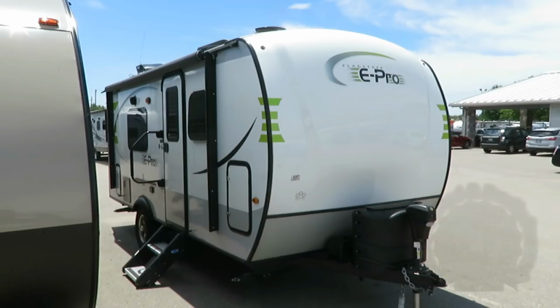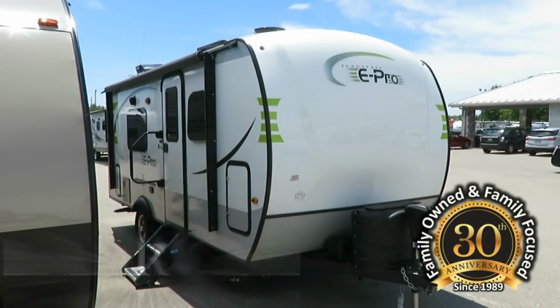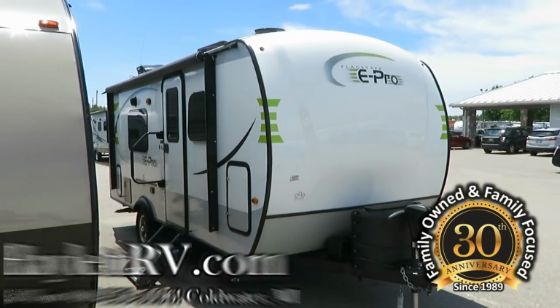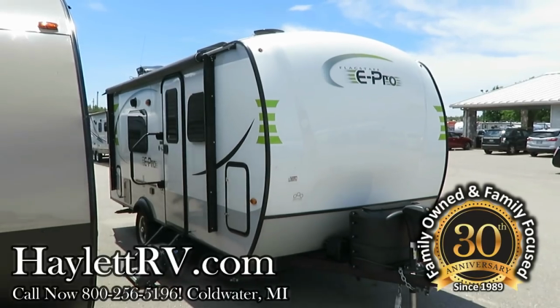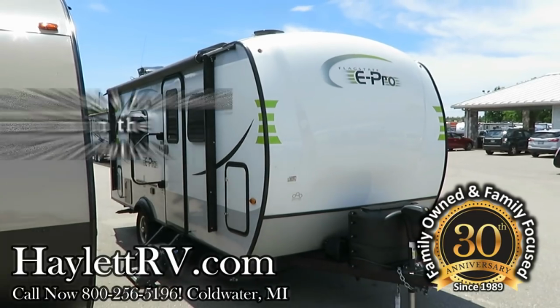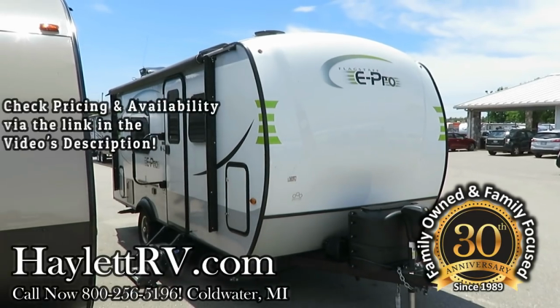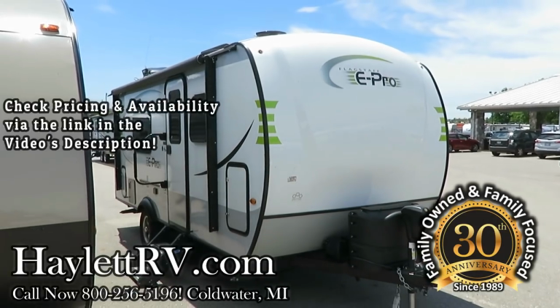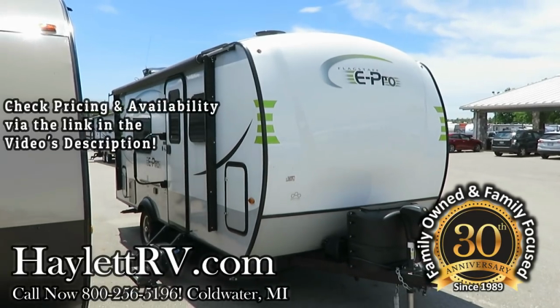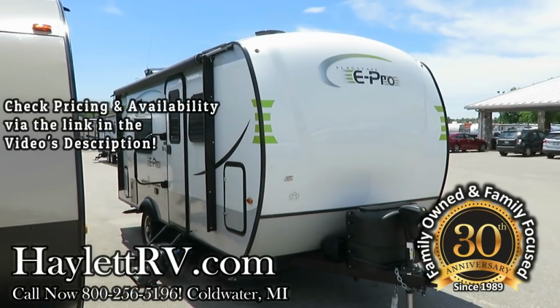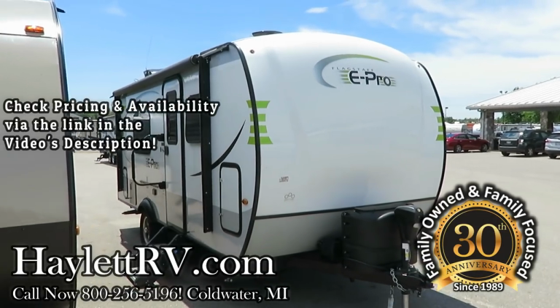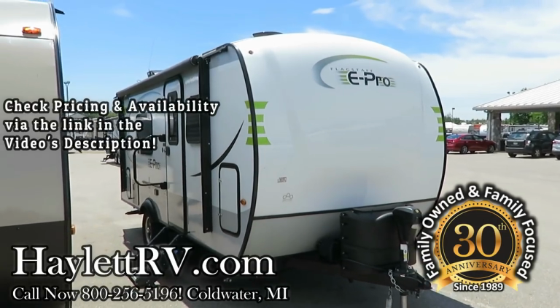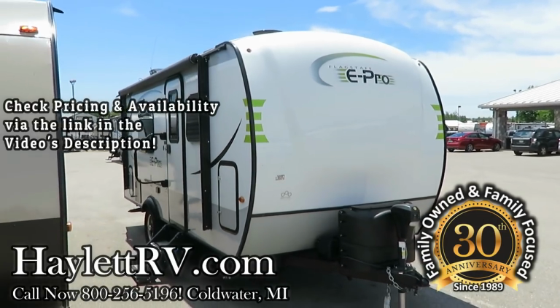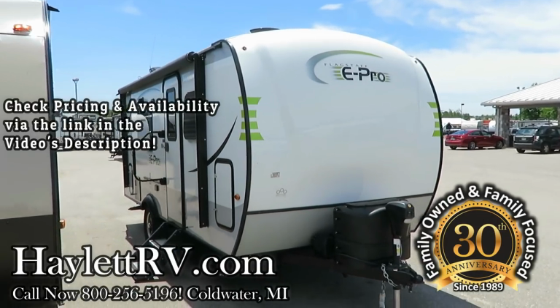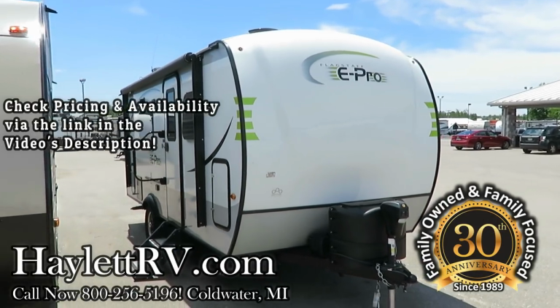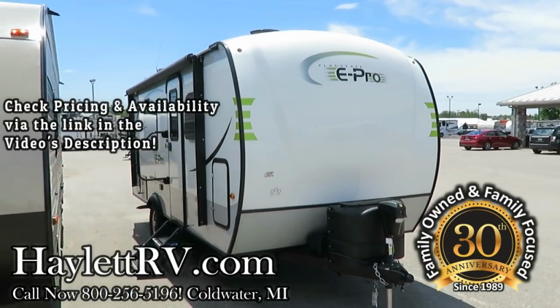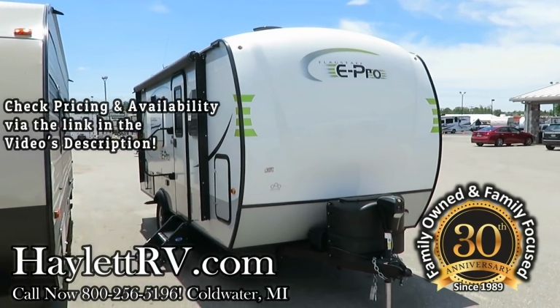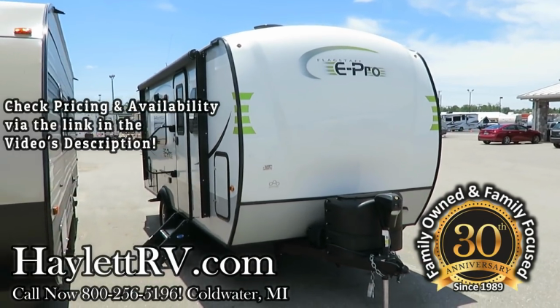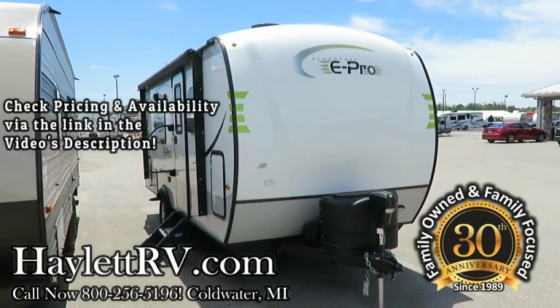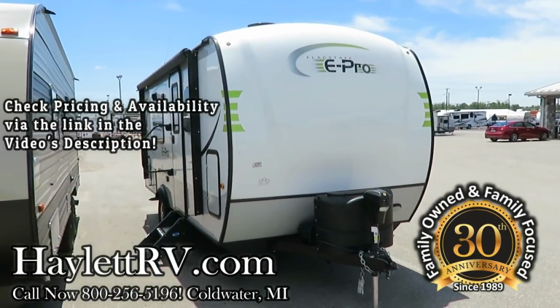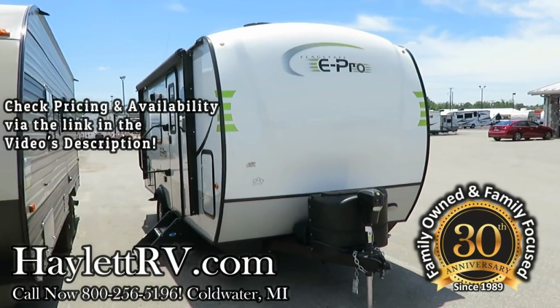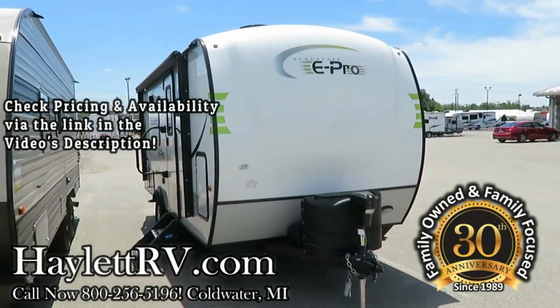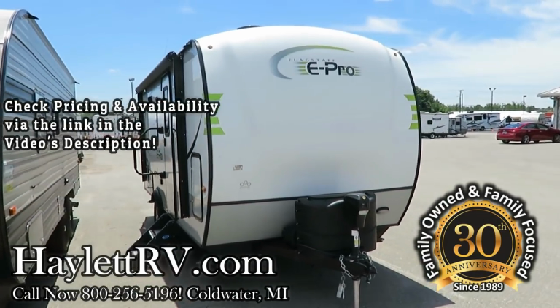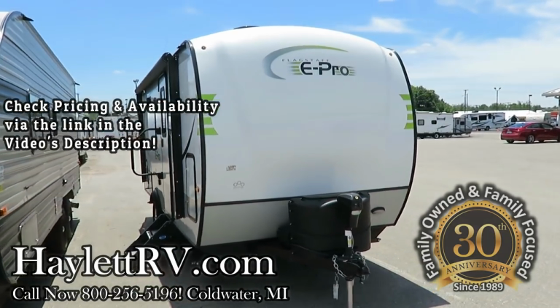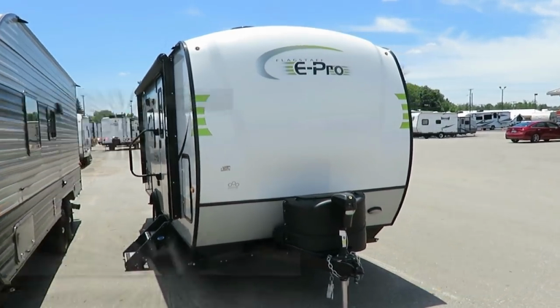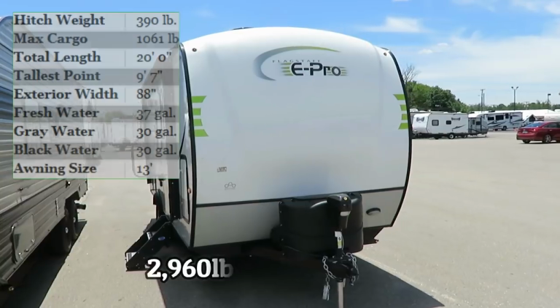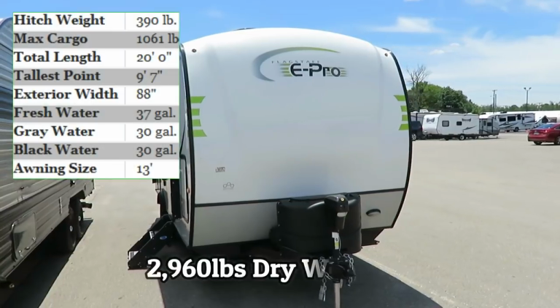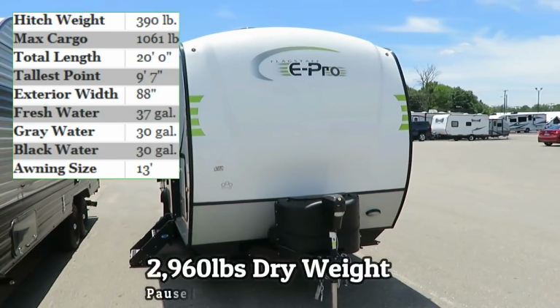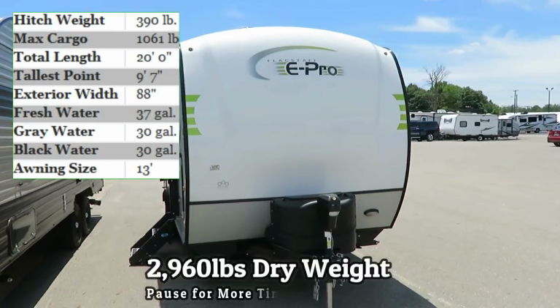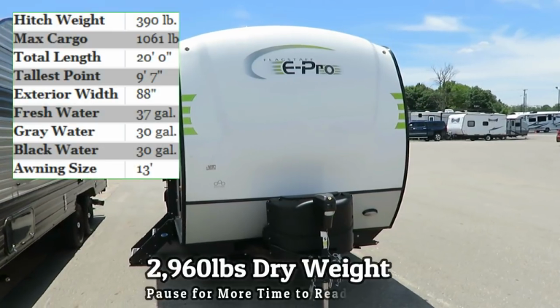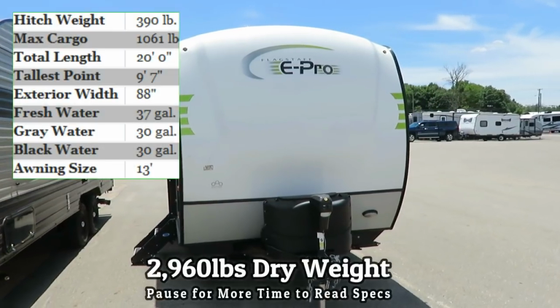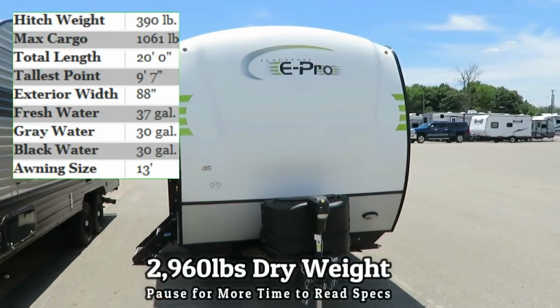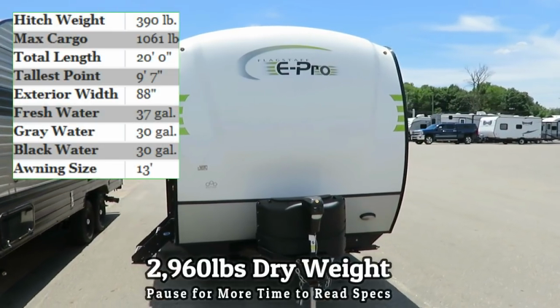2,960 pounds Flagstaff E-Pro 19 FD coming in on trade here at Haiglet RV of Coldwater, Michigan.